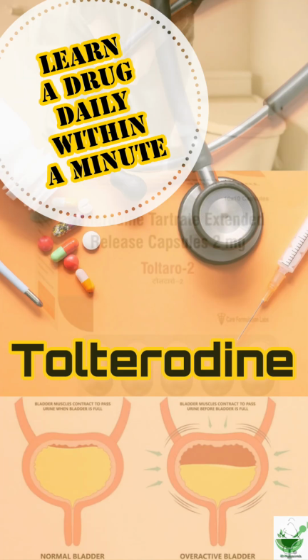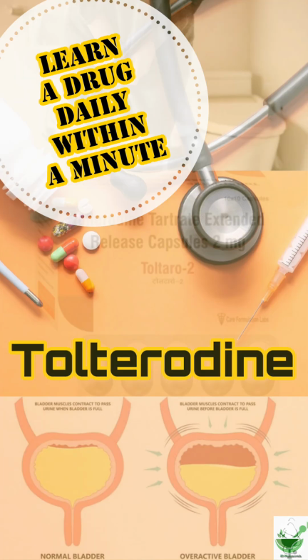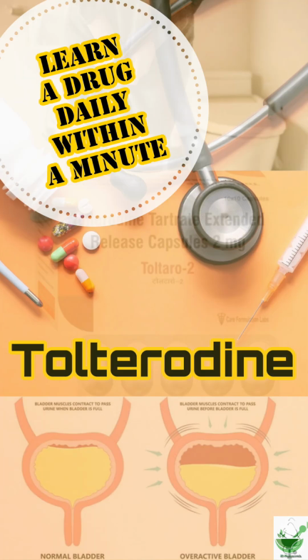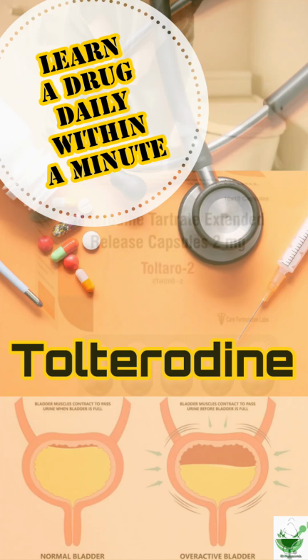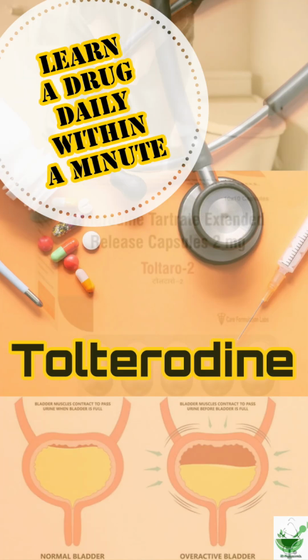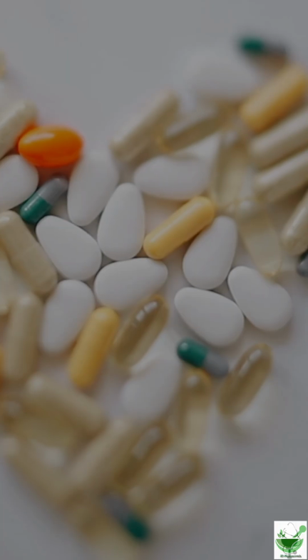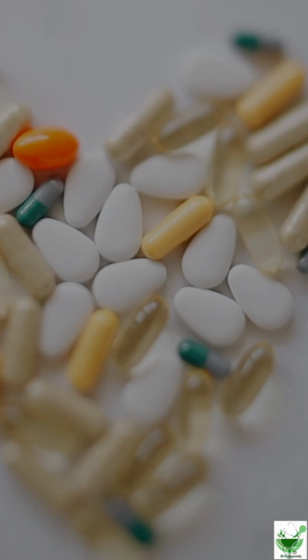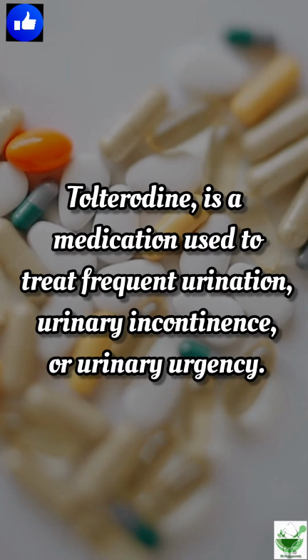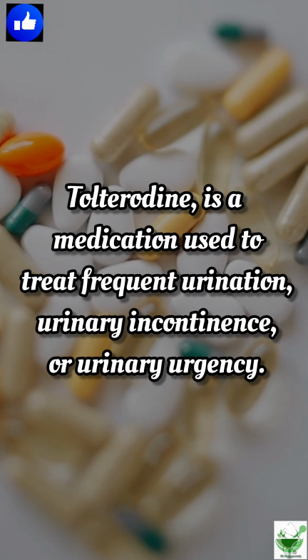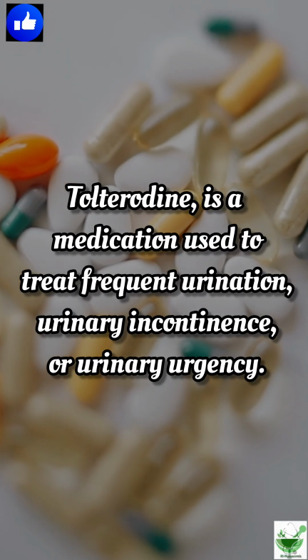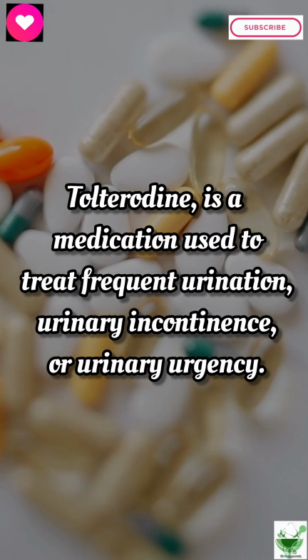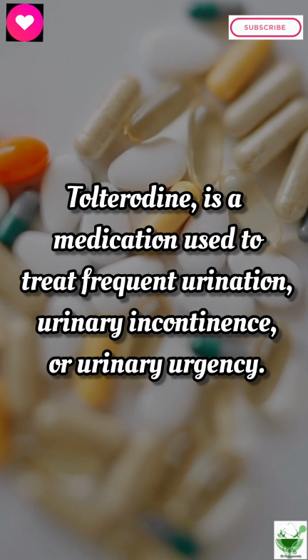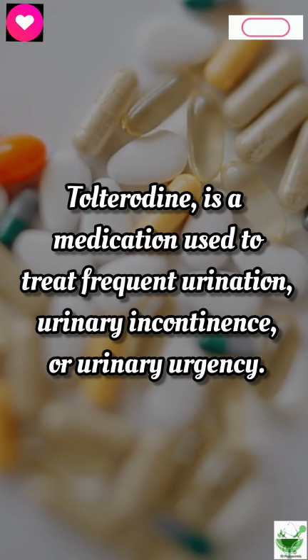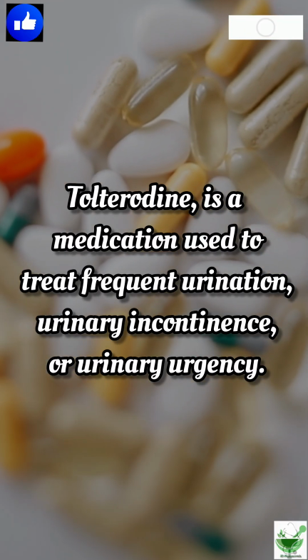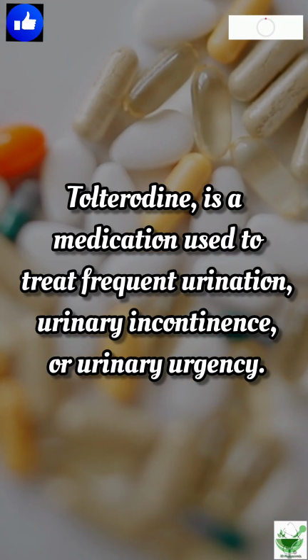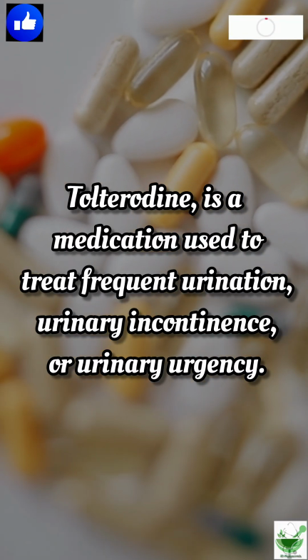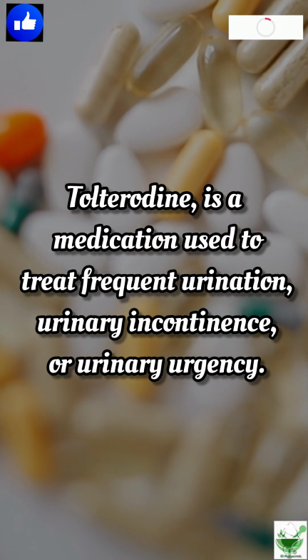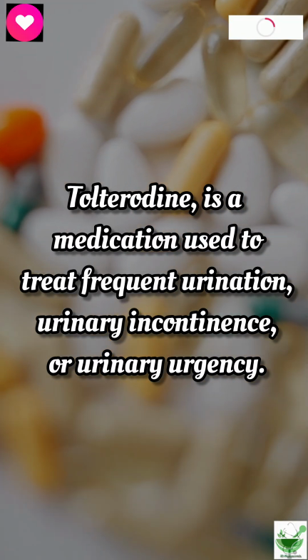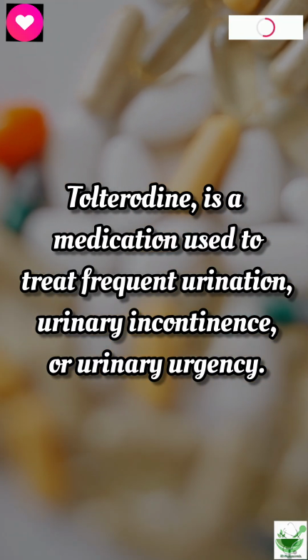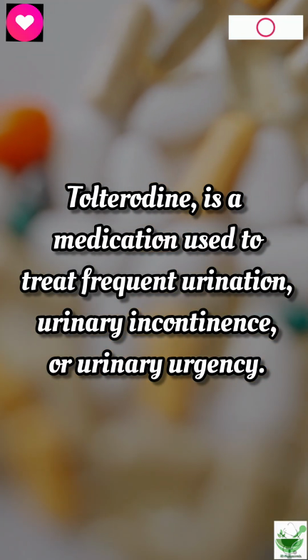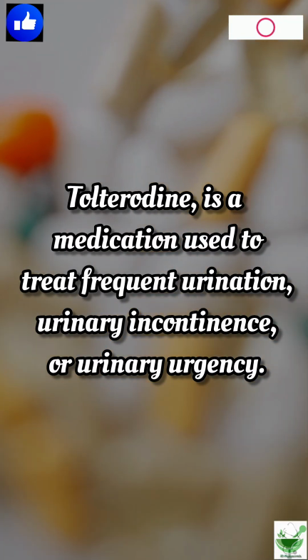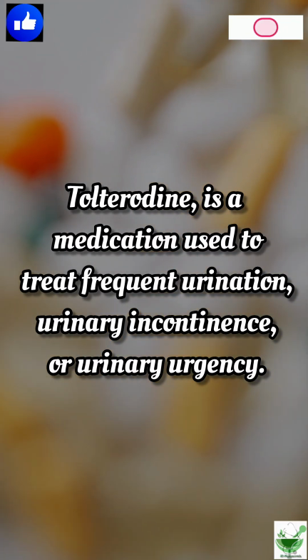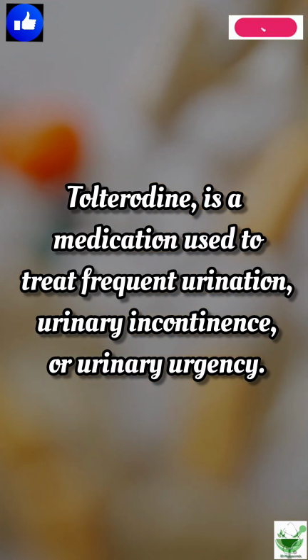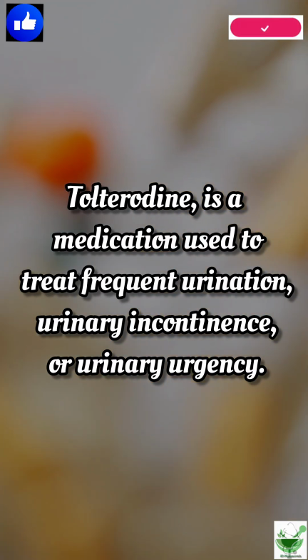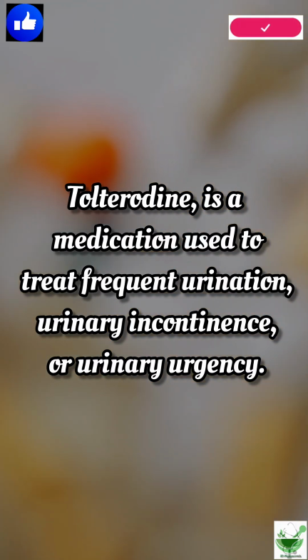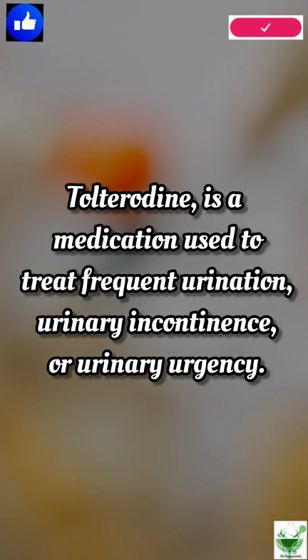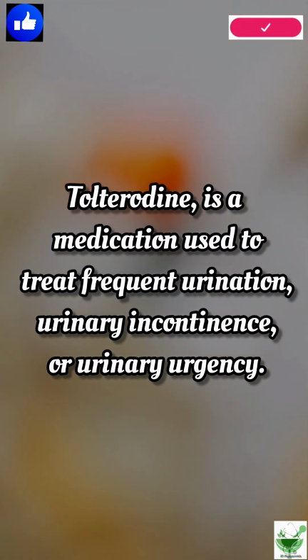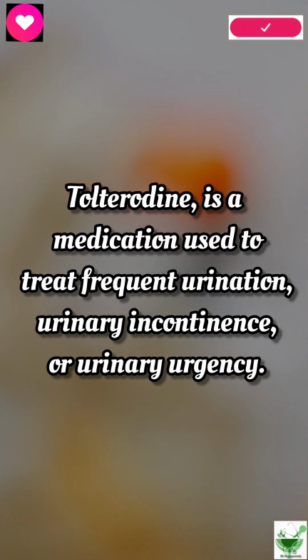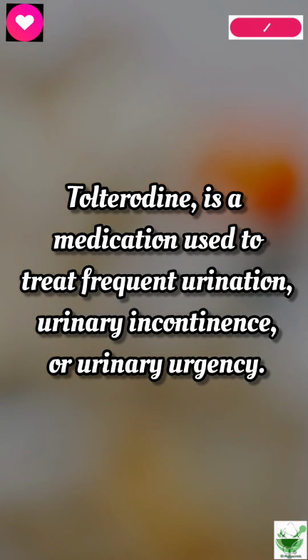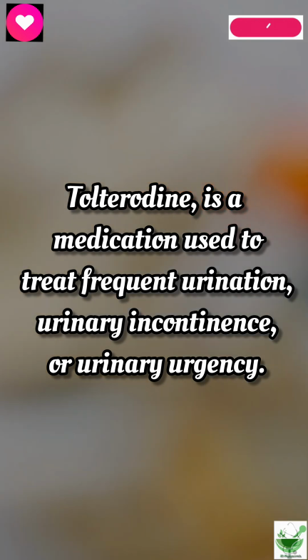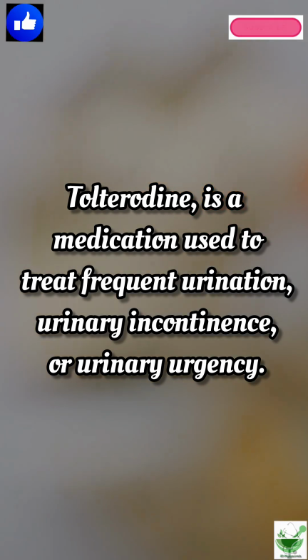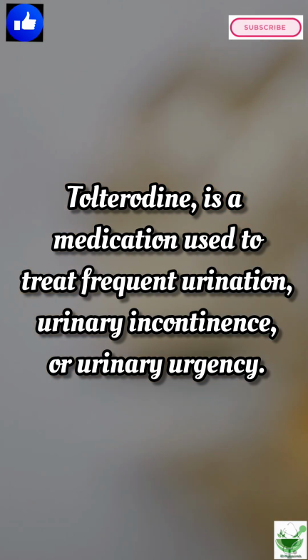Tolterodine is a medication used to treat frequent urination, urinary incontinence, or urinary urgency.